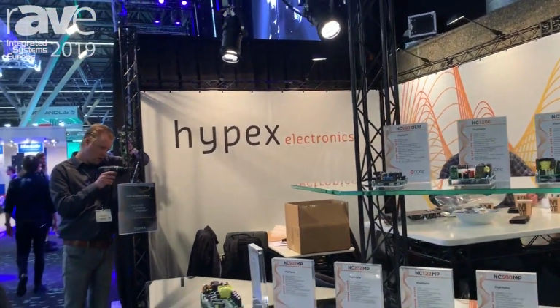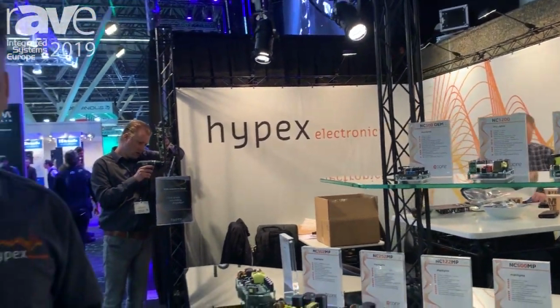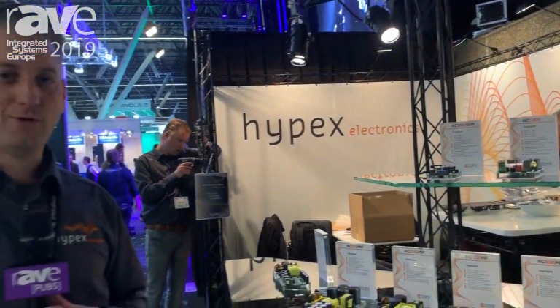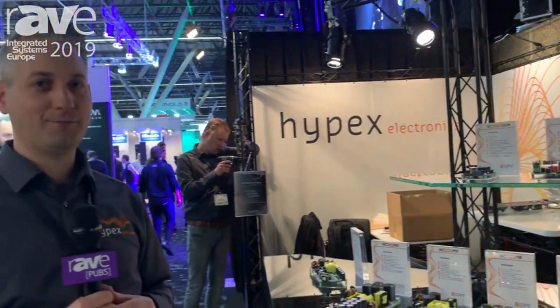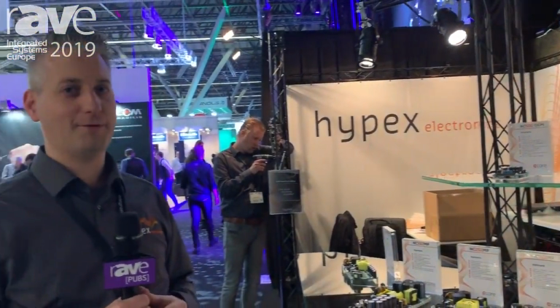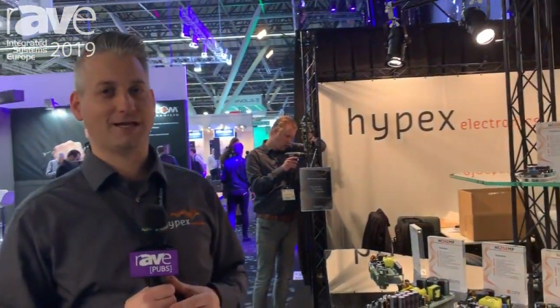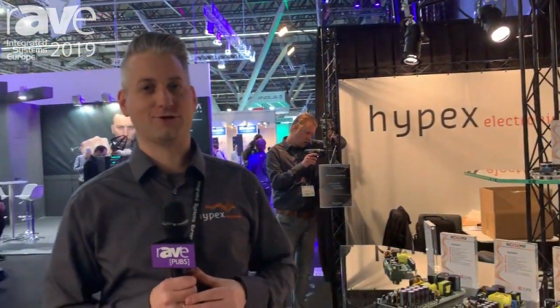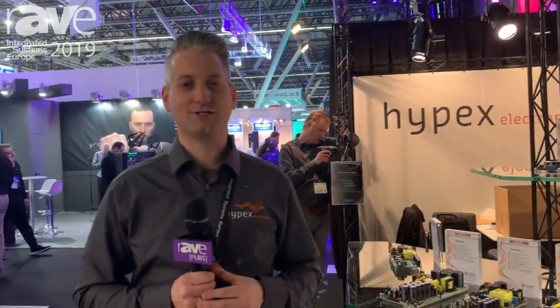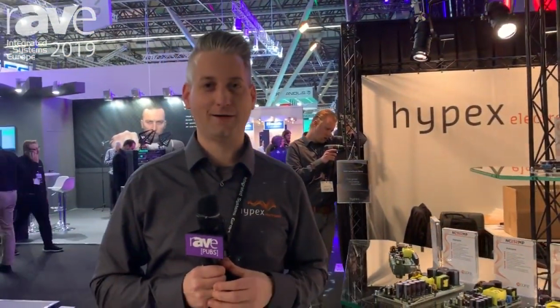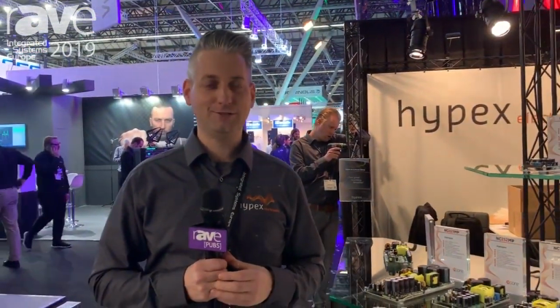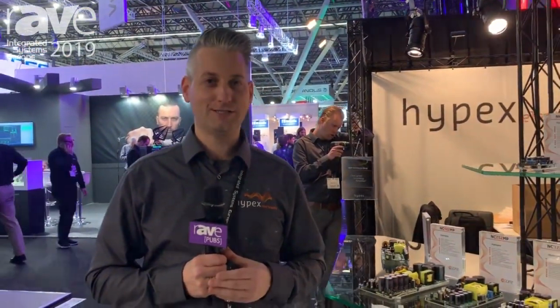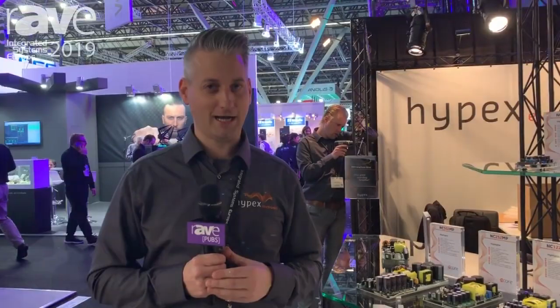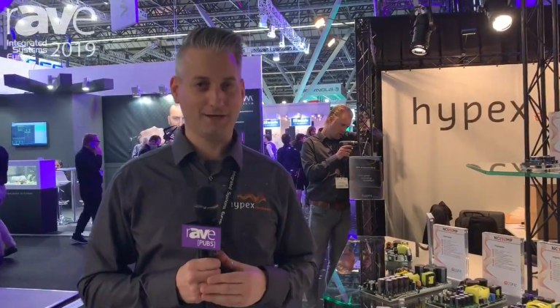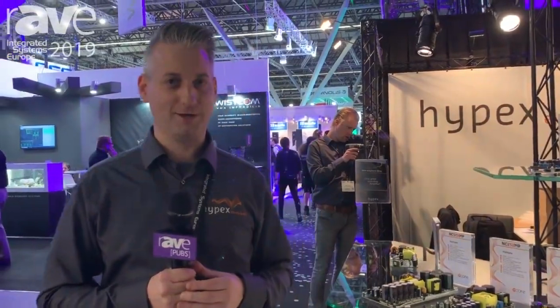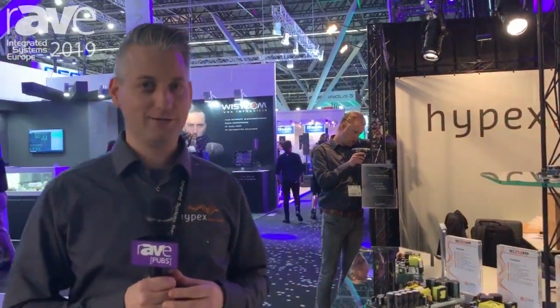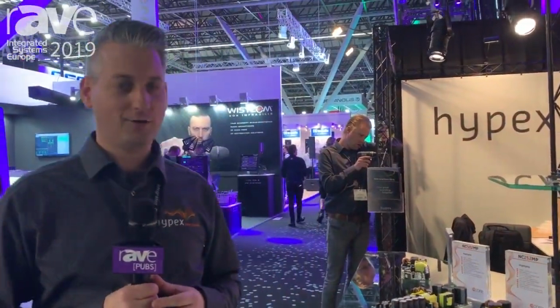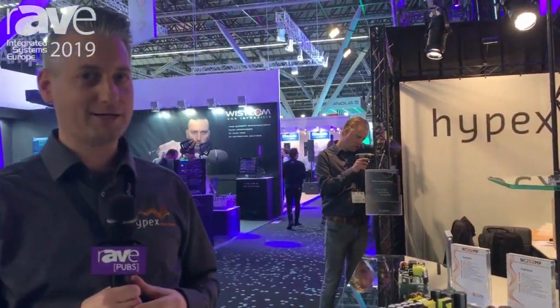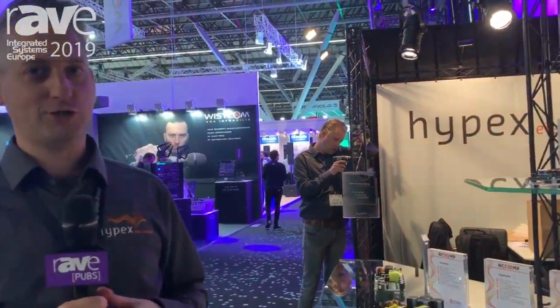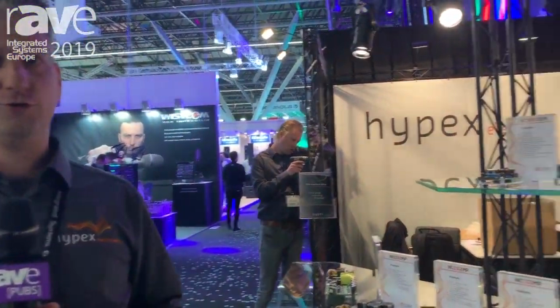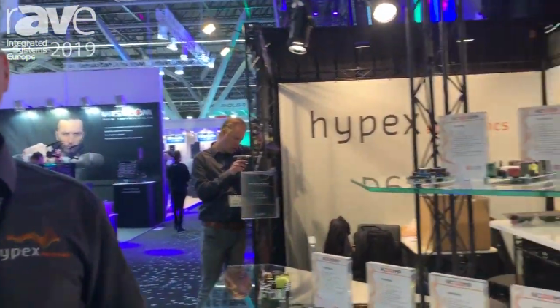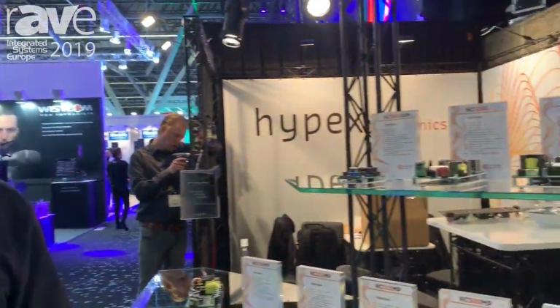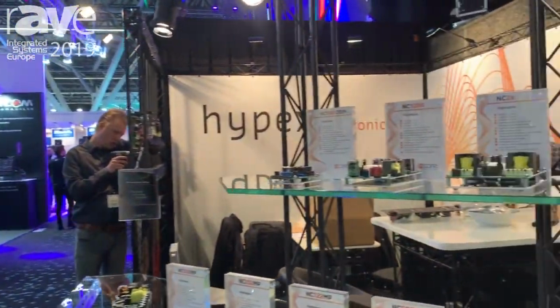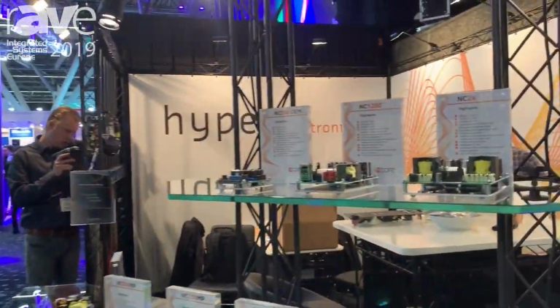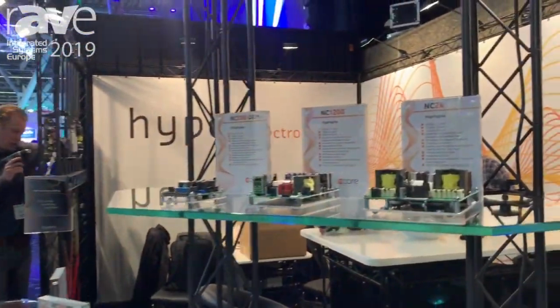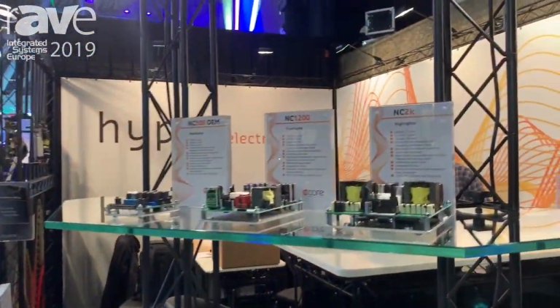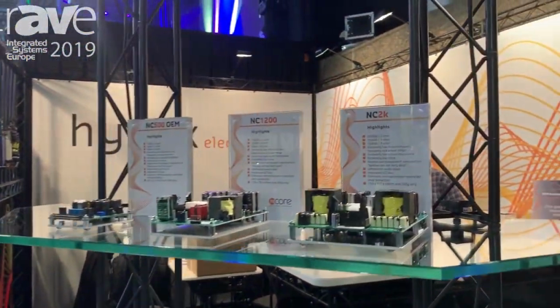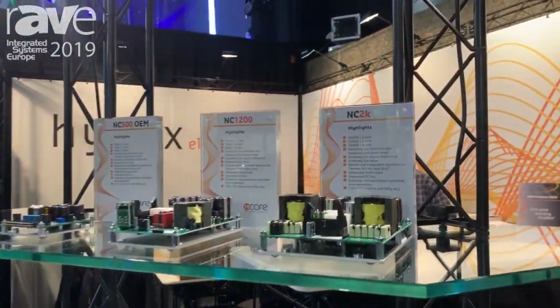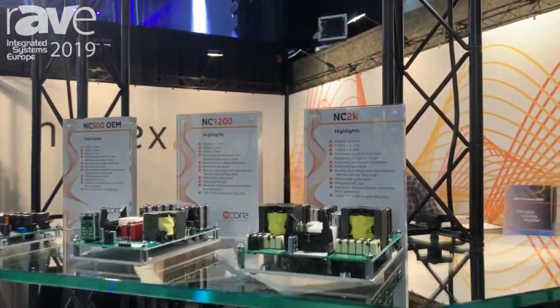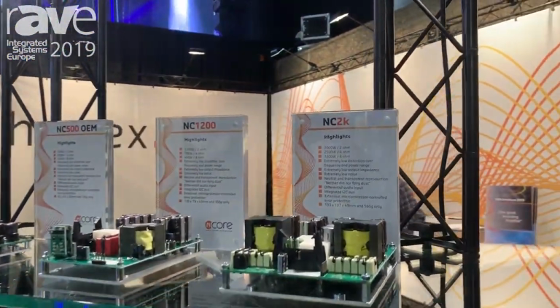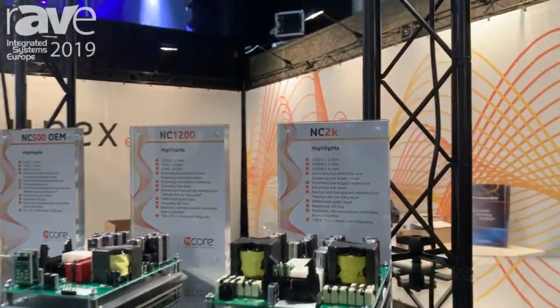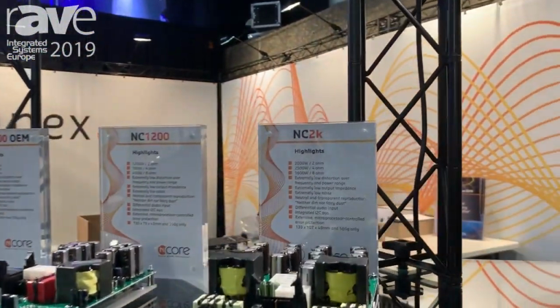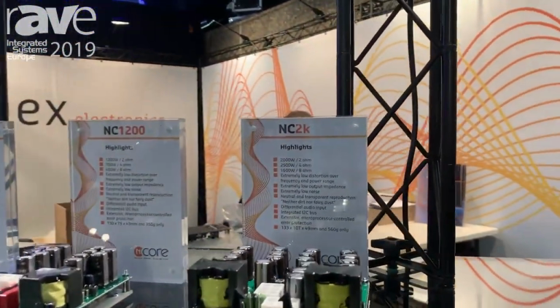Hi, welcome at Hypex Electronics. I'm Niels, the account manager here. We'd like to show you another great new product, the NC2K.